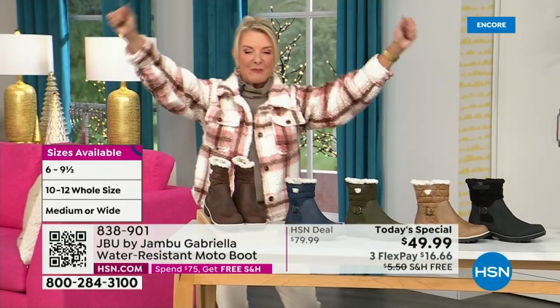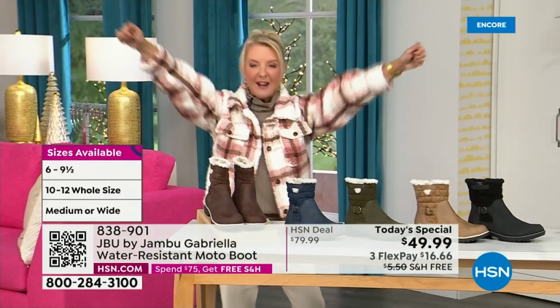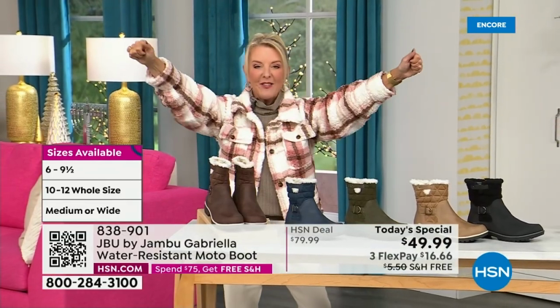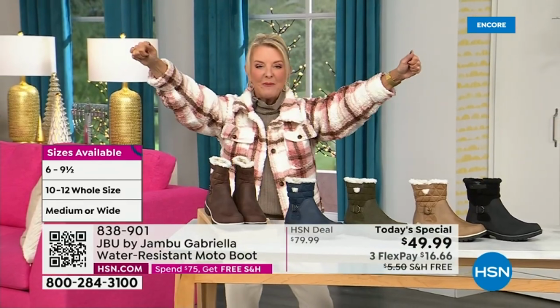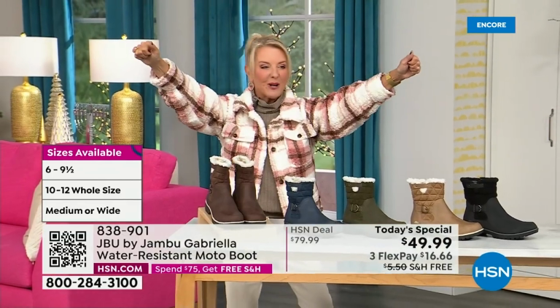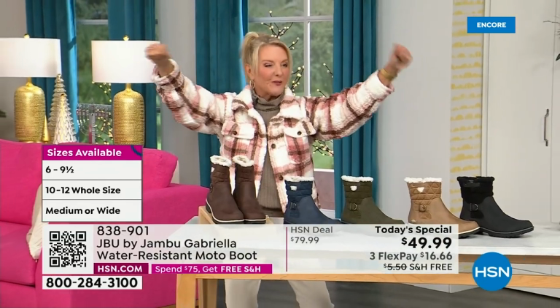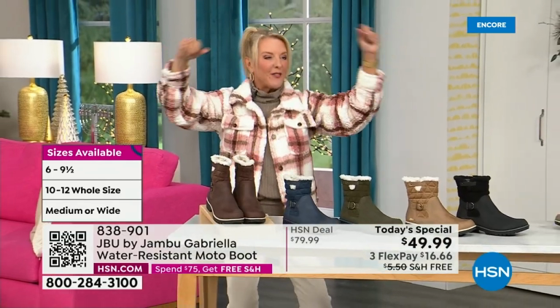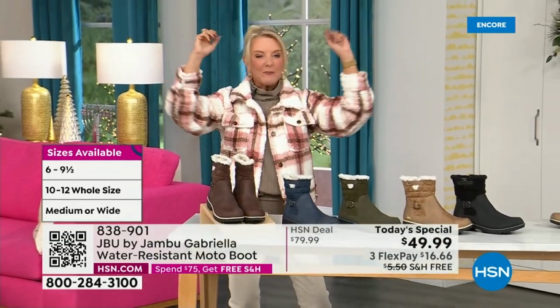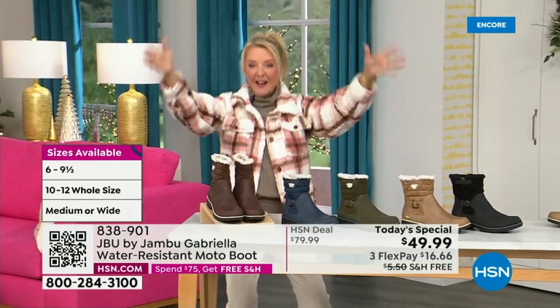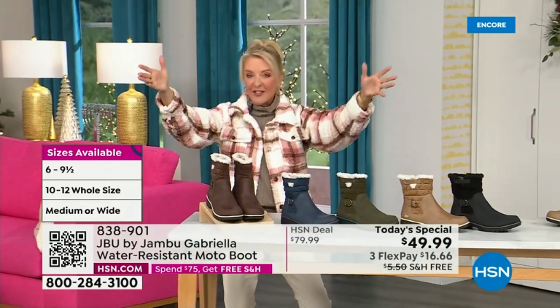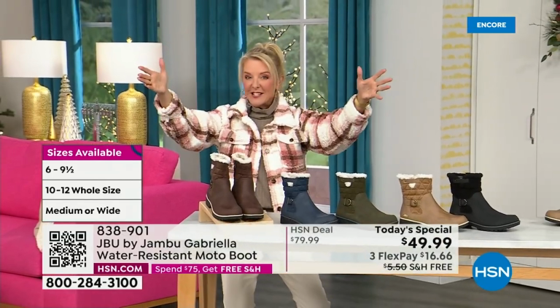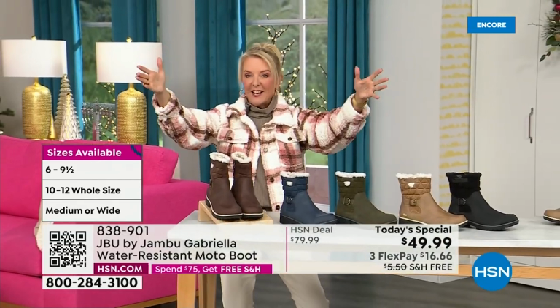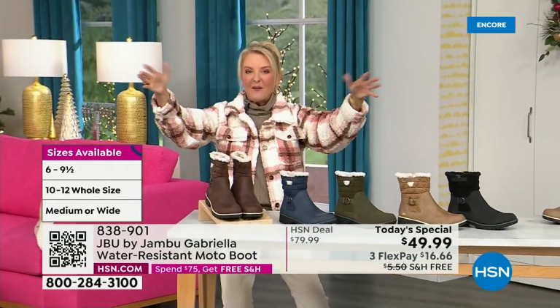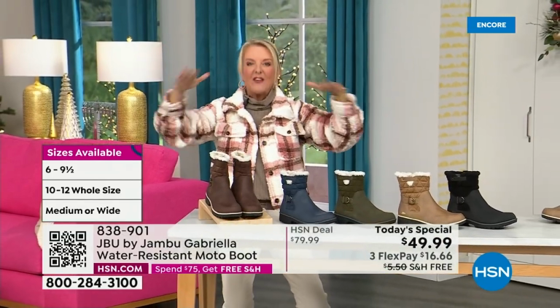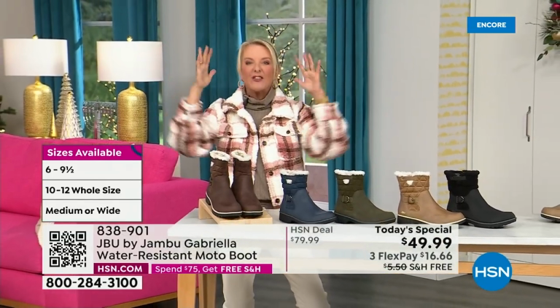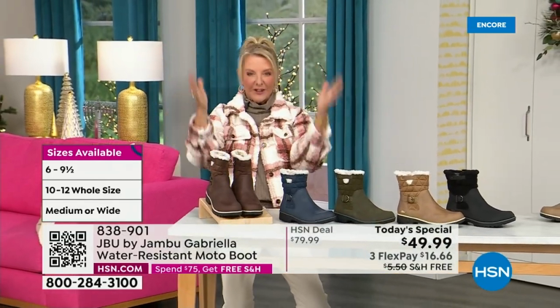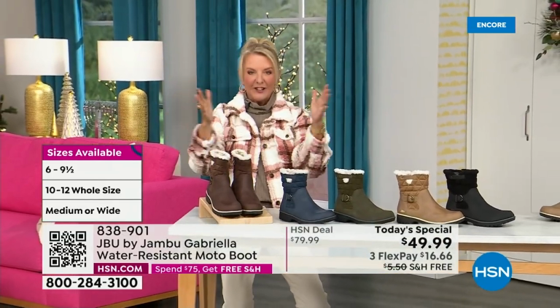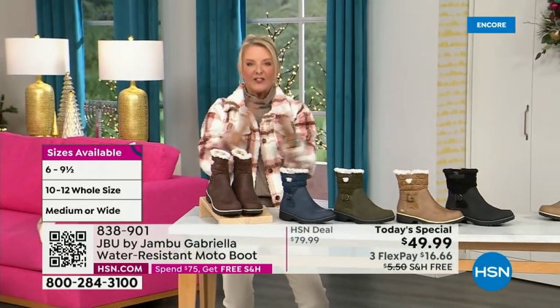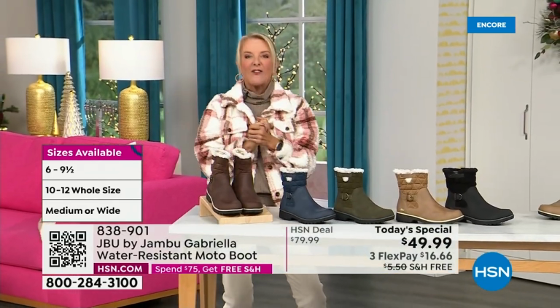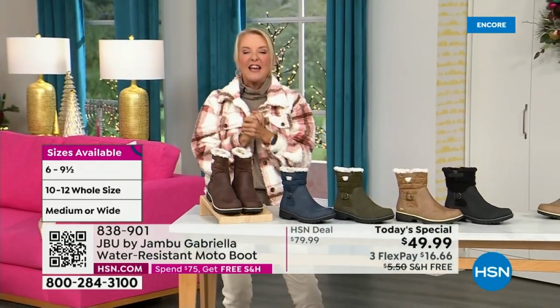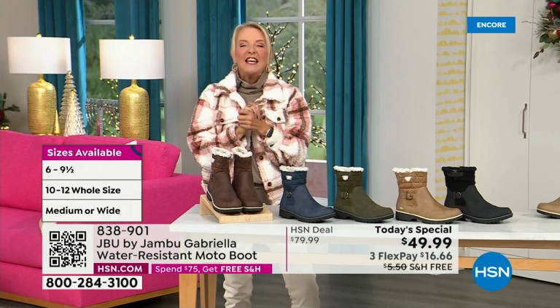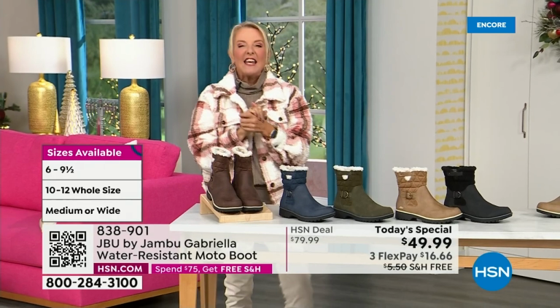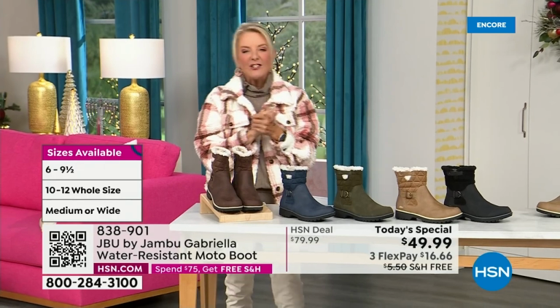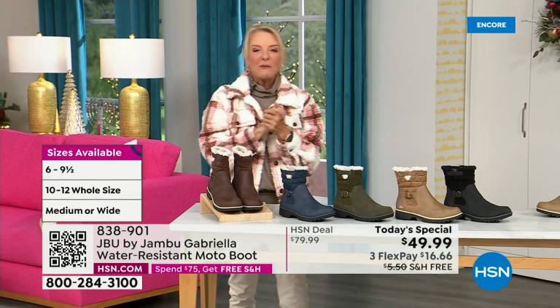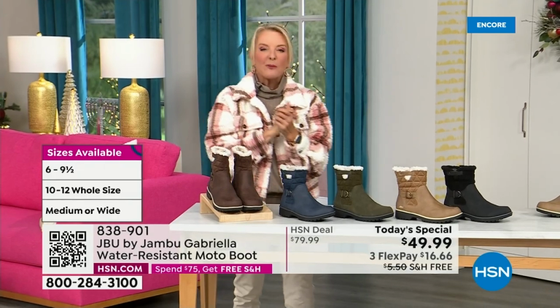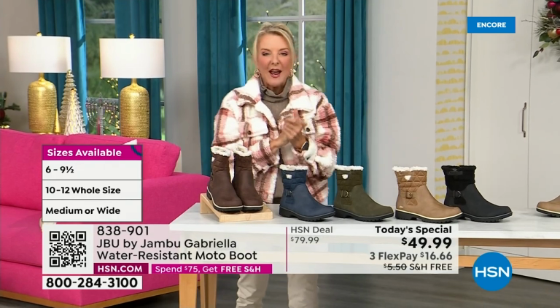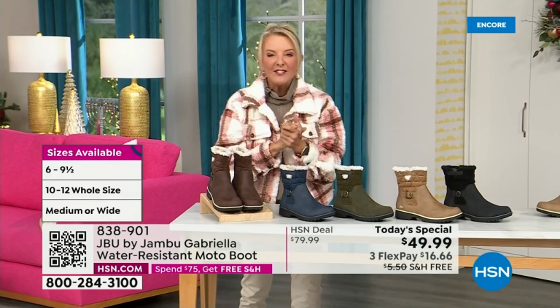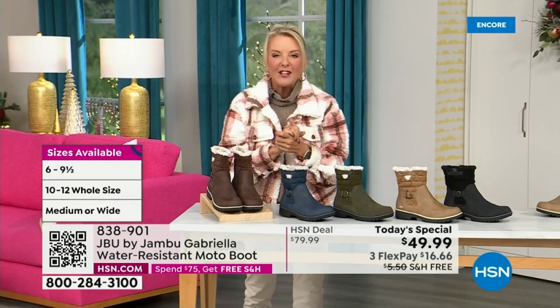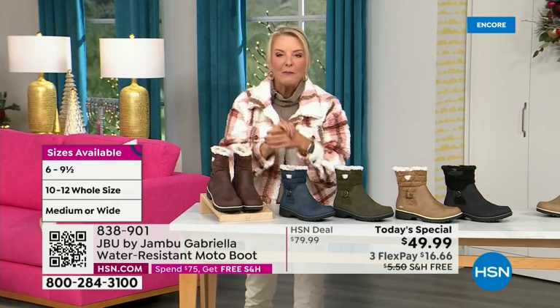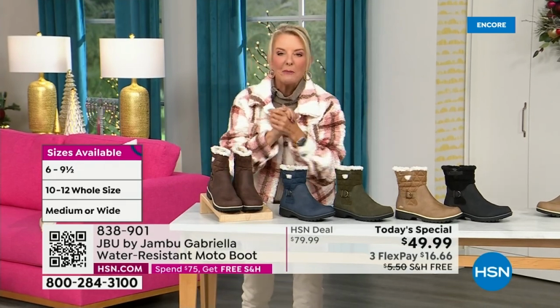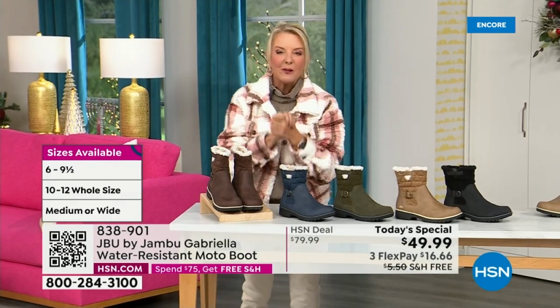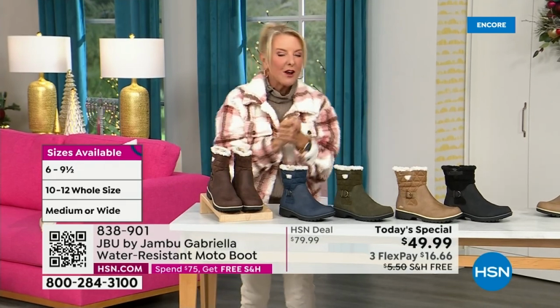So bring on the worst weather, bring on the sunny weather — you're going to look great in your brand new Jambu boots.